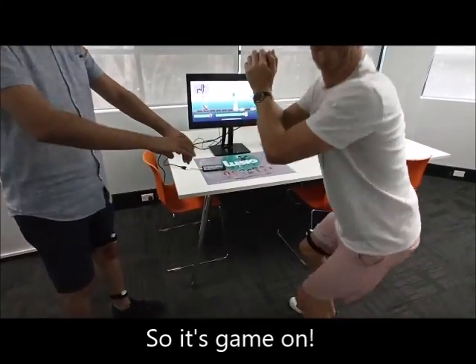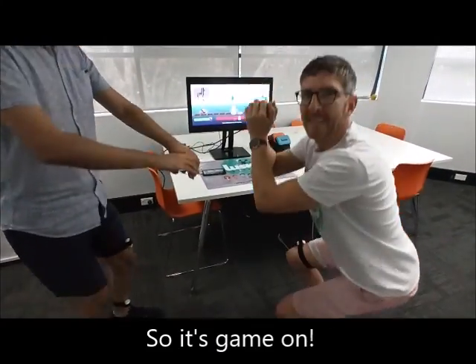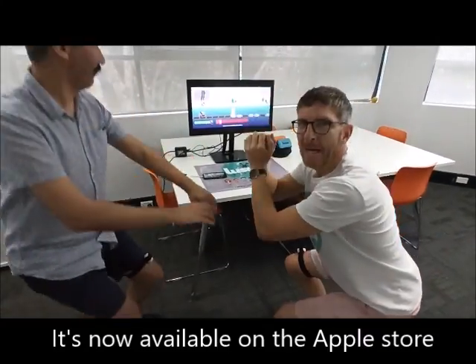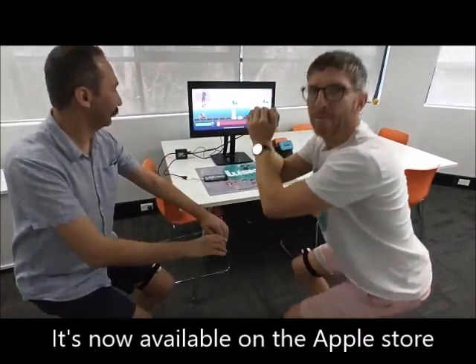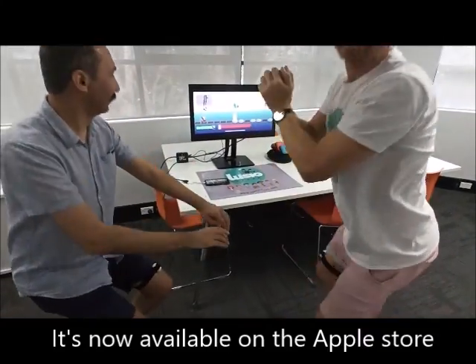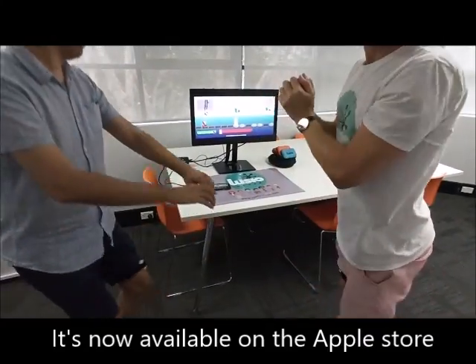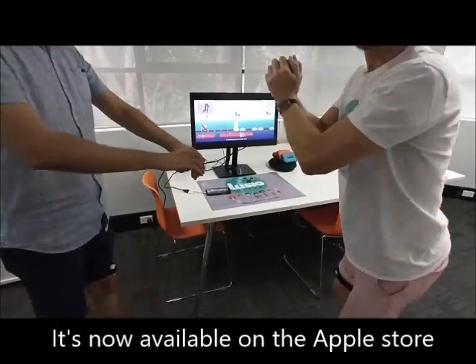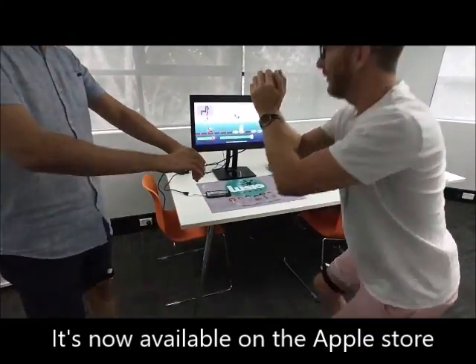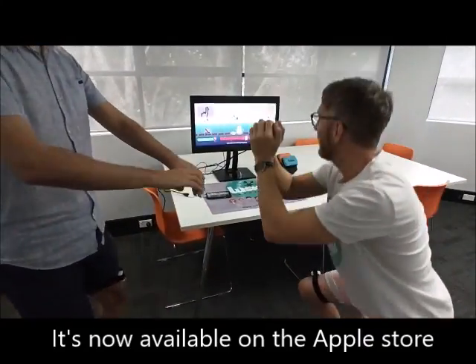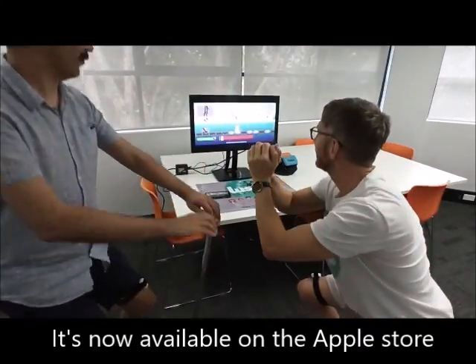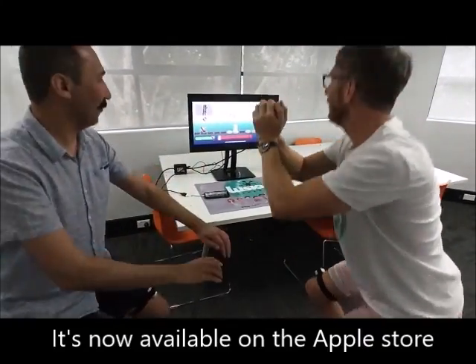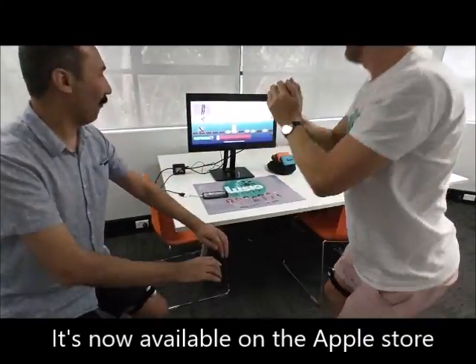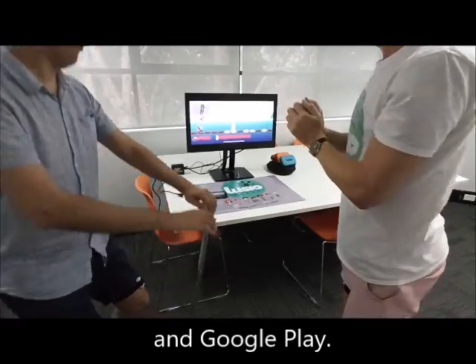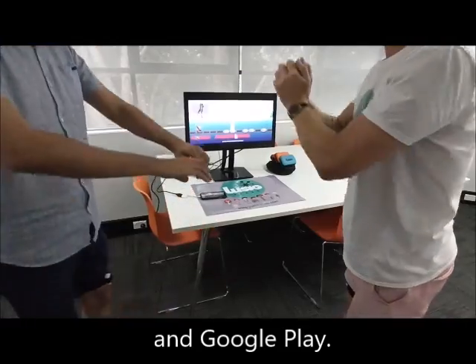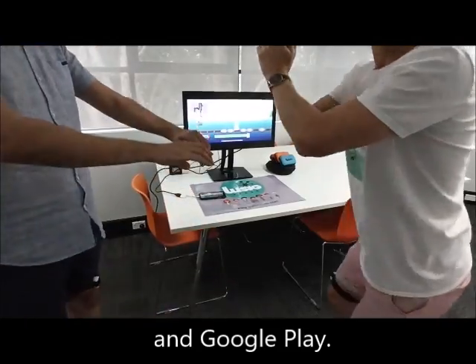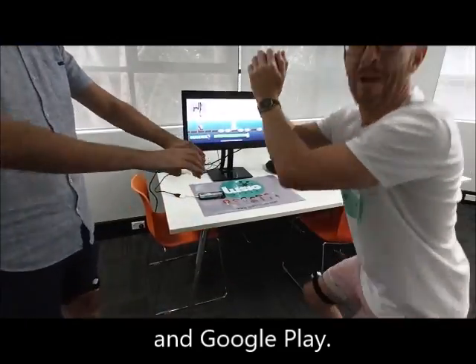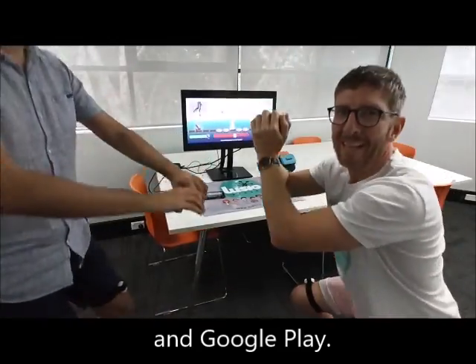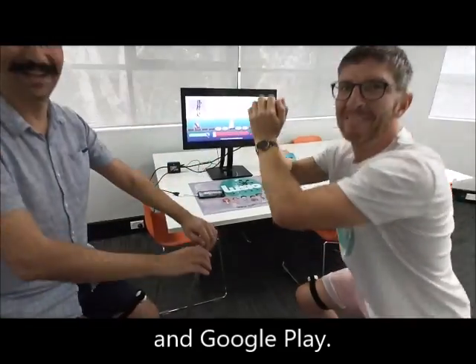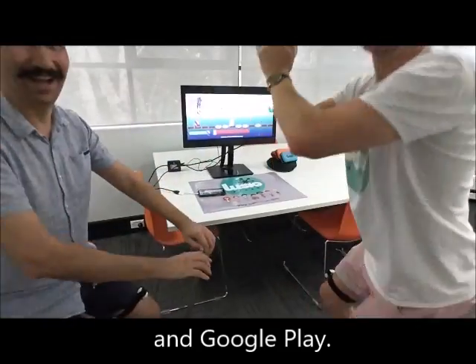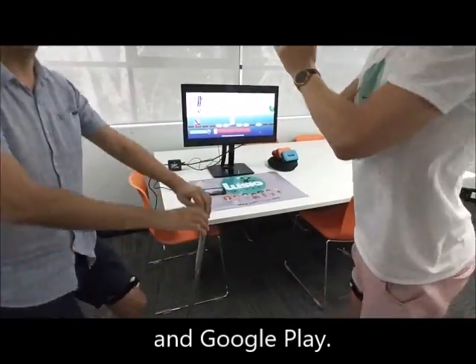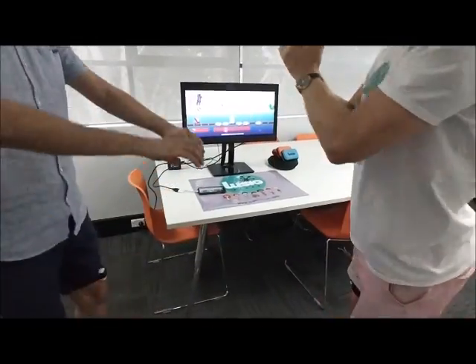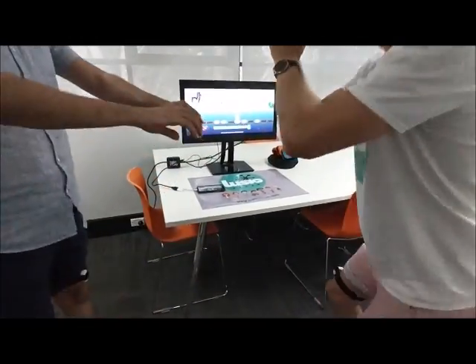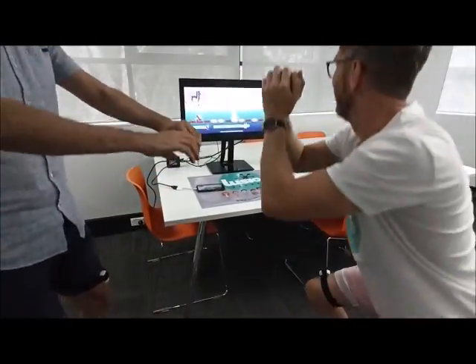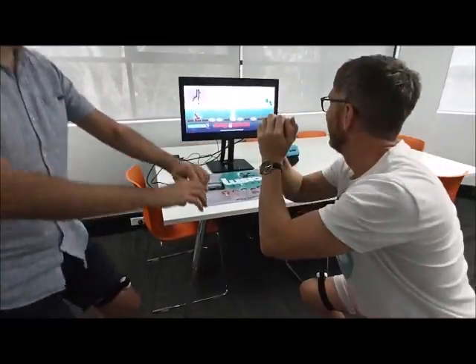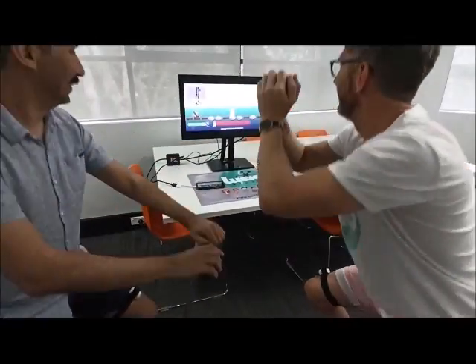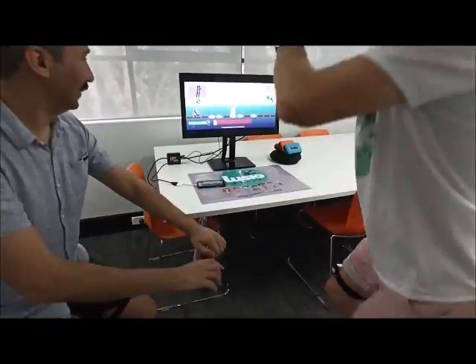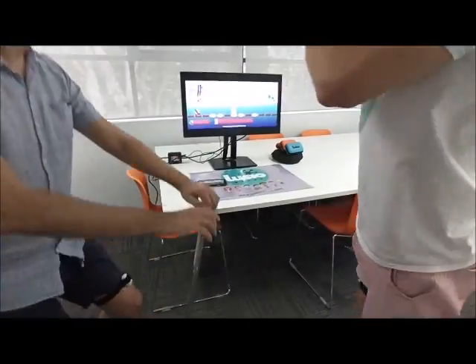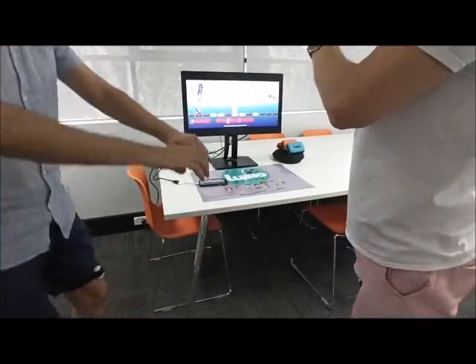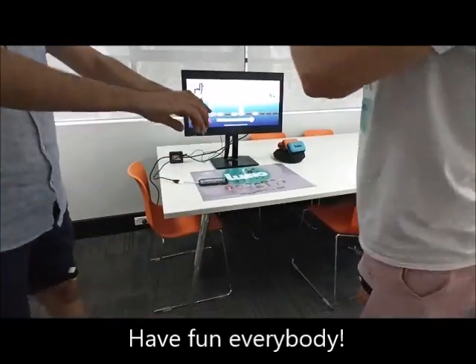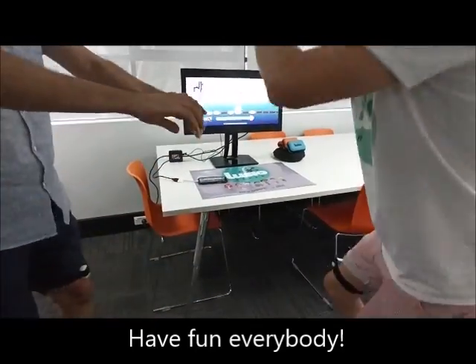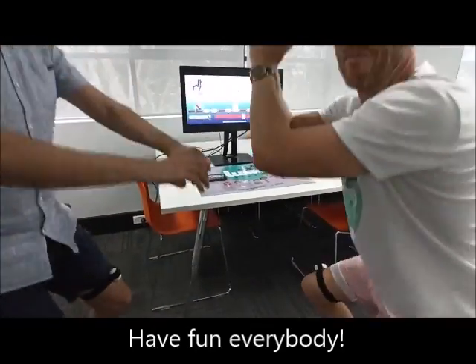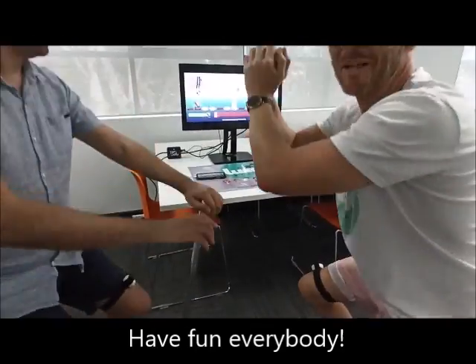It's now available on the Apple Store and Google Play. Have fun everybody.